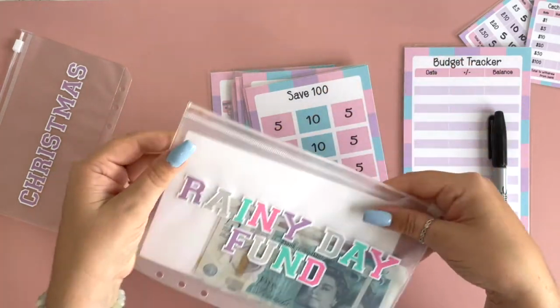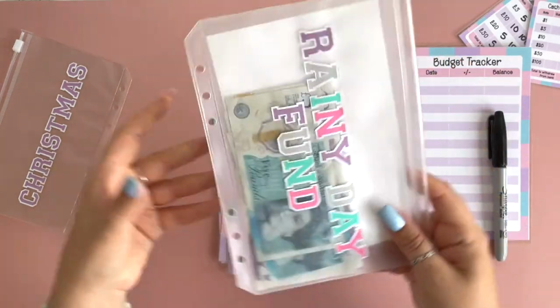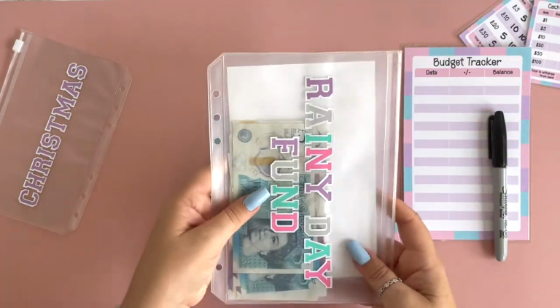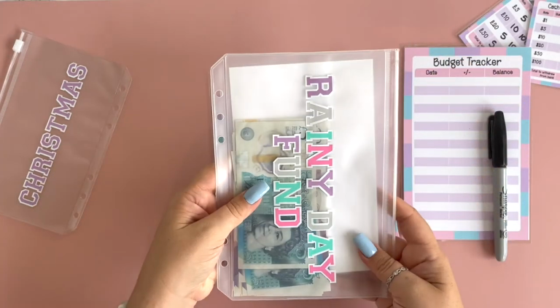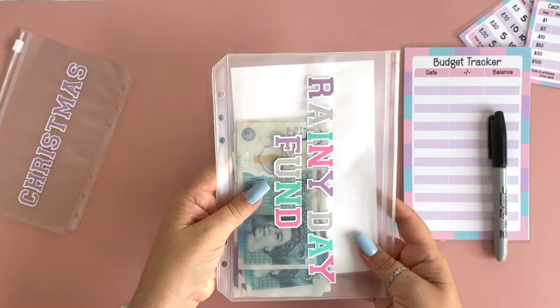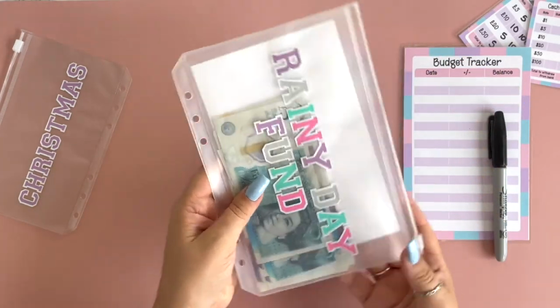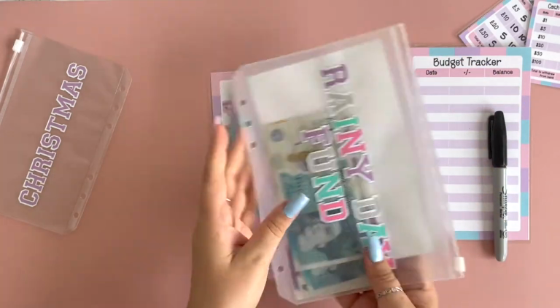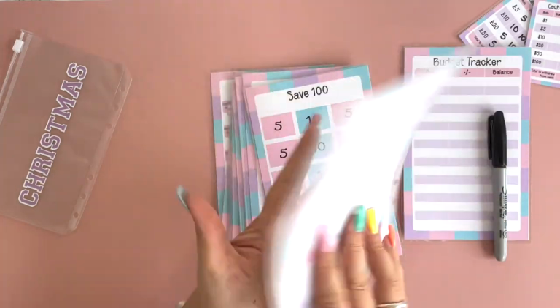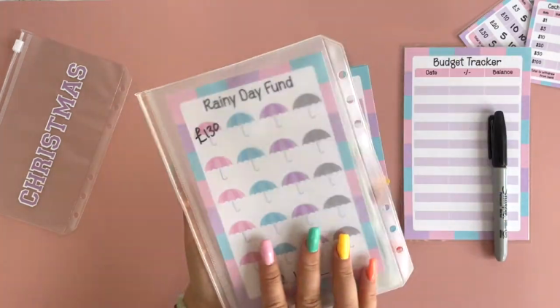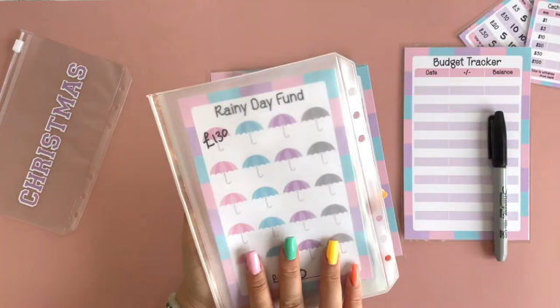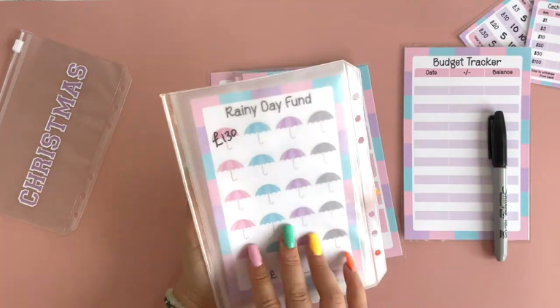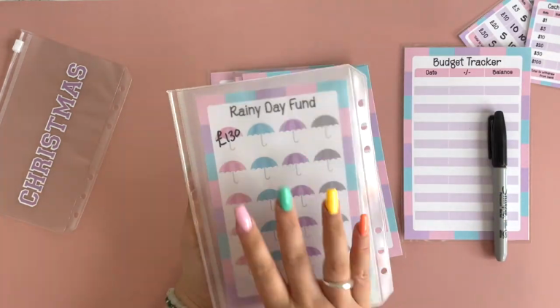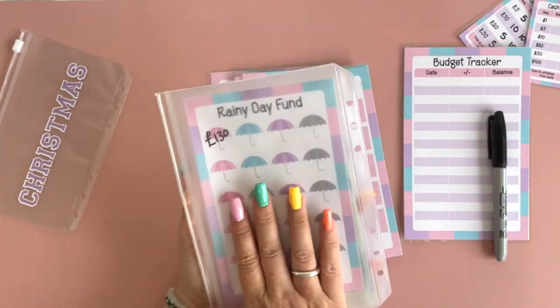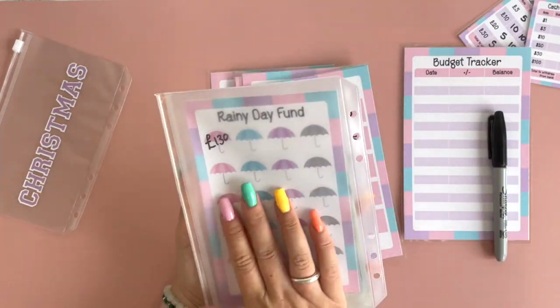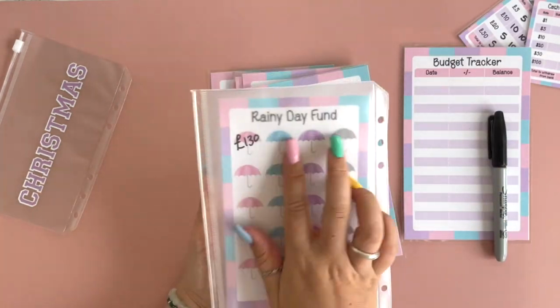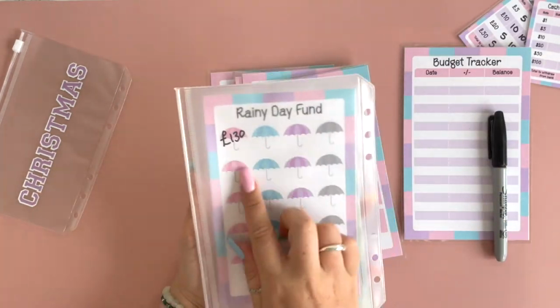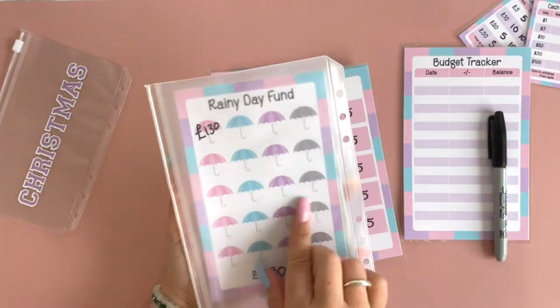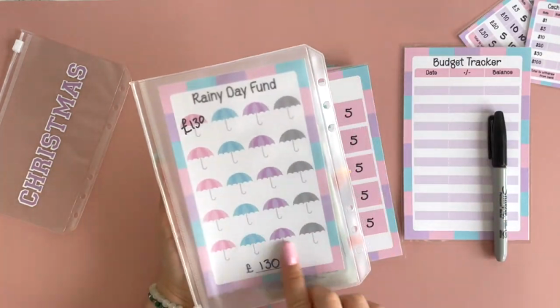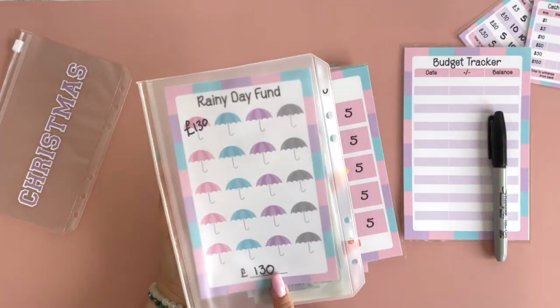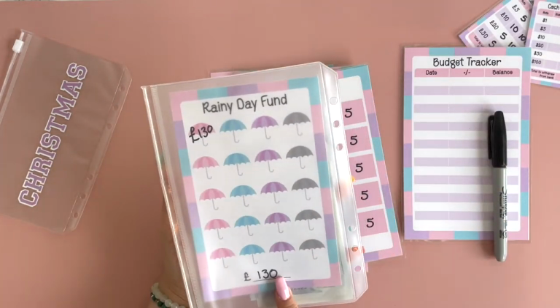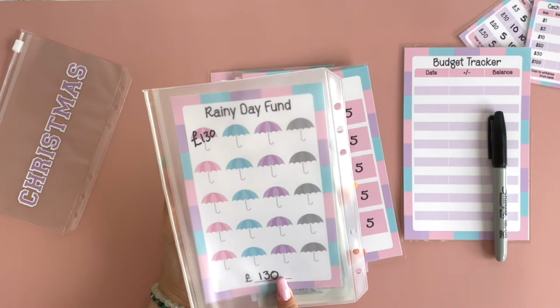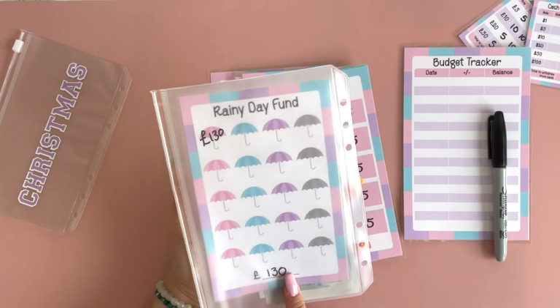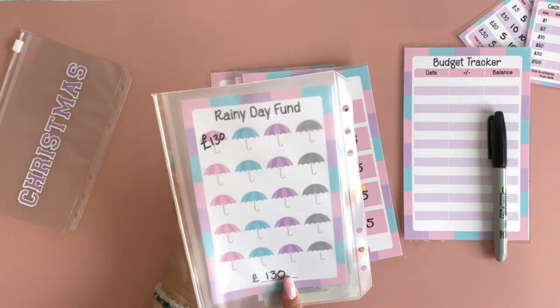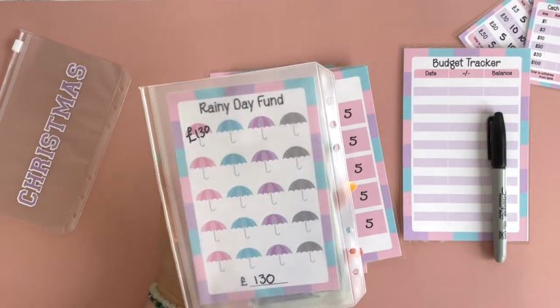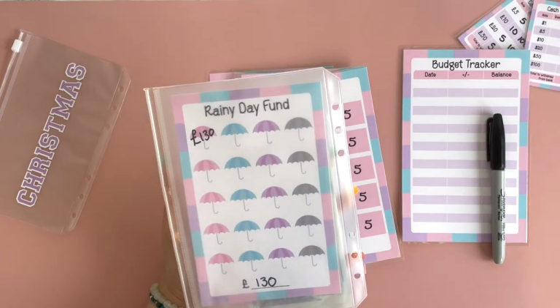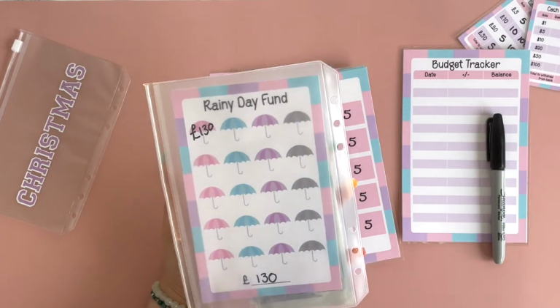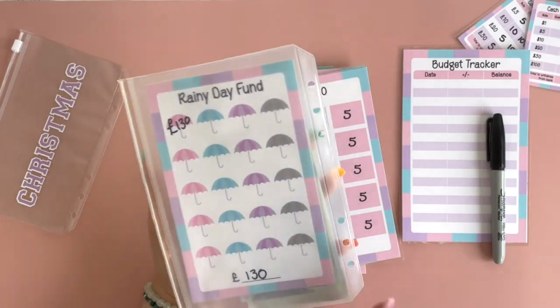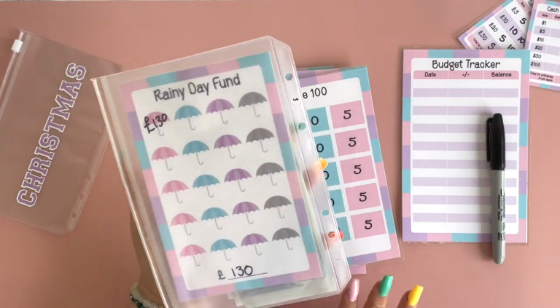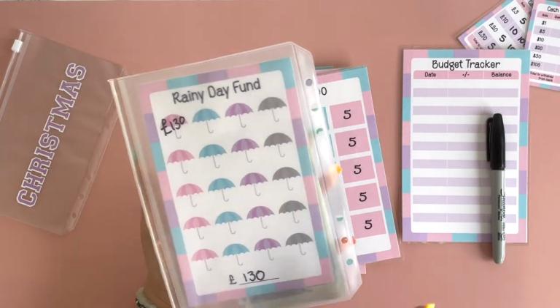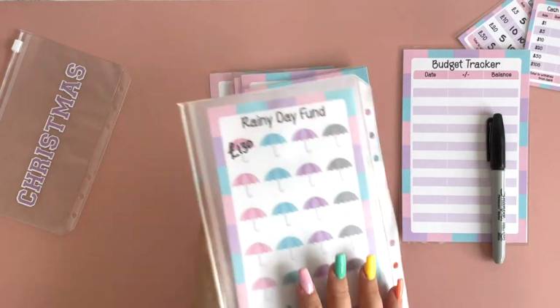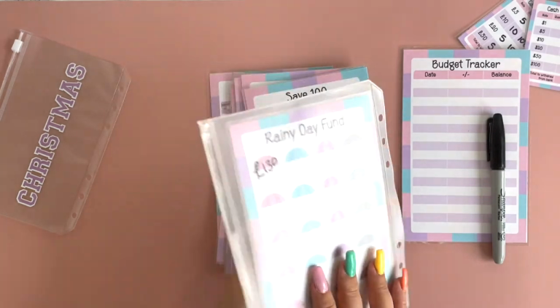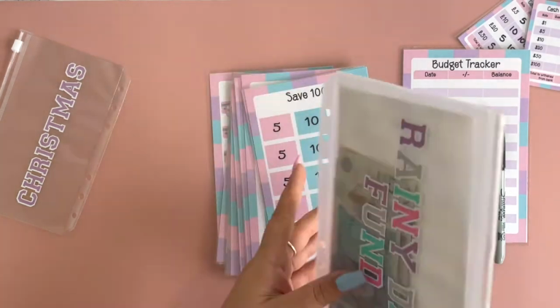When you pop it in your envelope and turn it over, you can see exactly how much you've got in each of your envelopes.